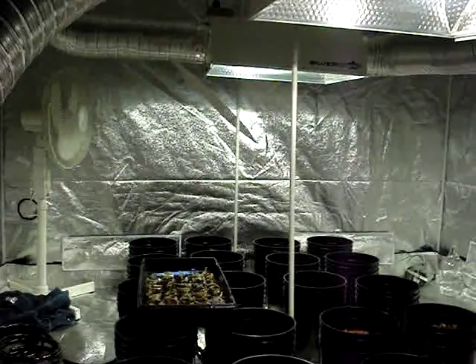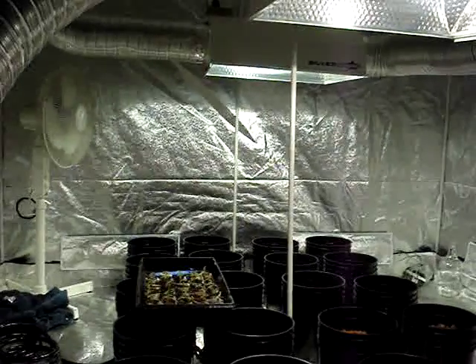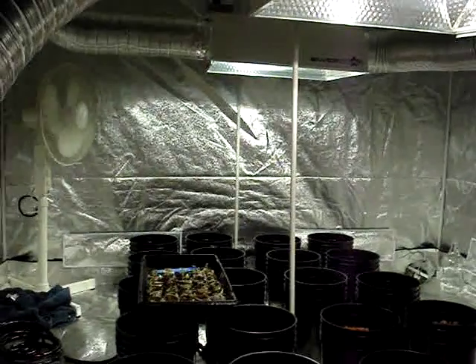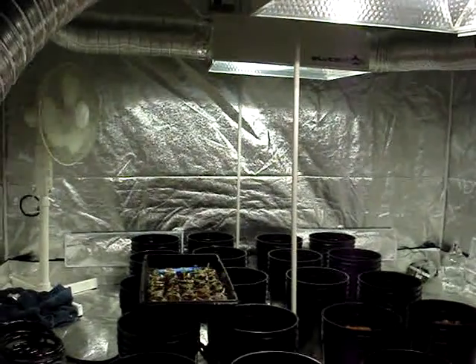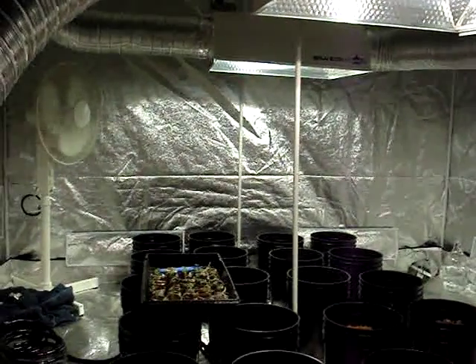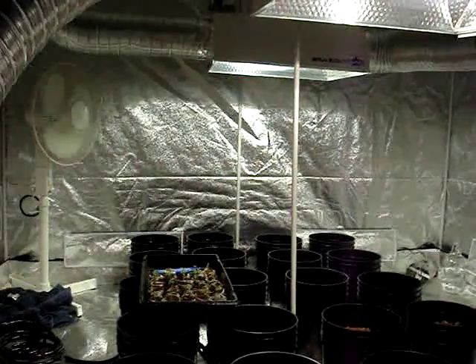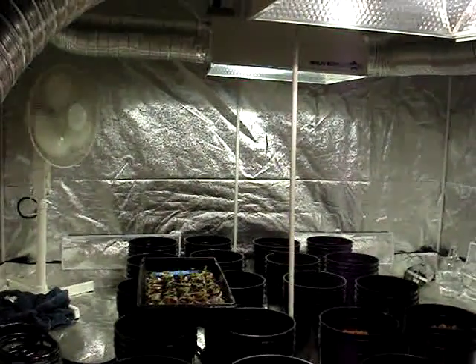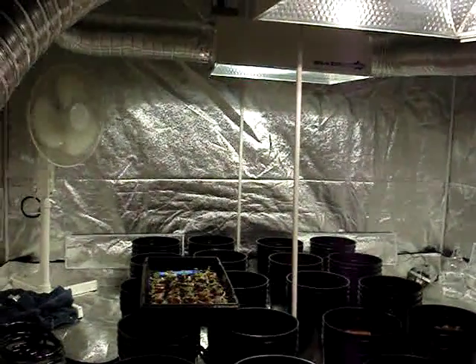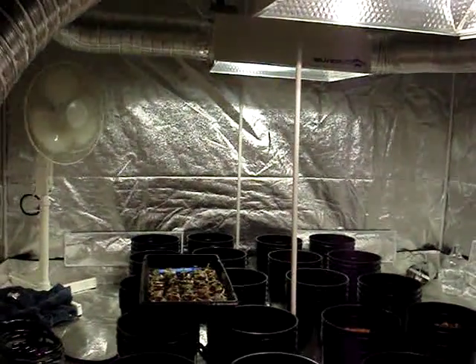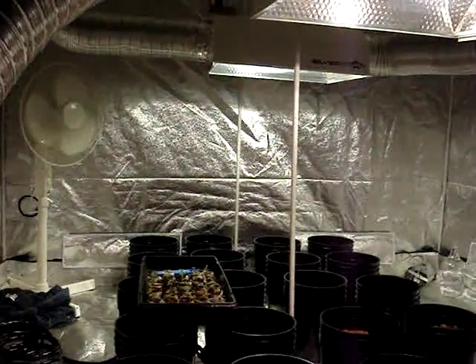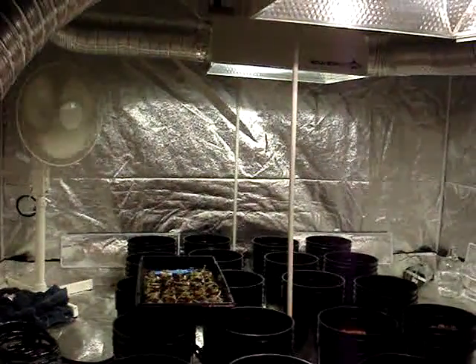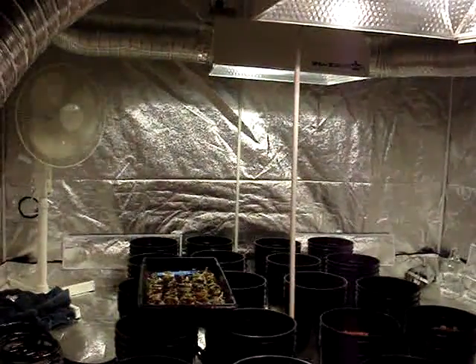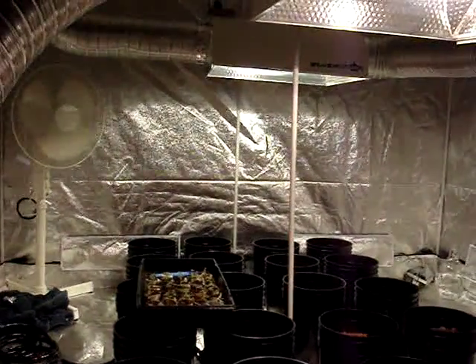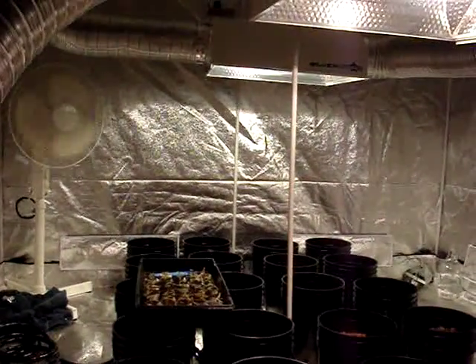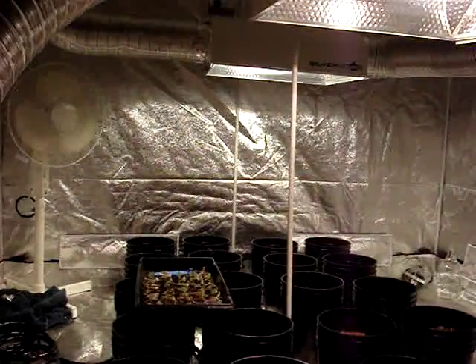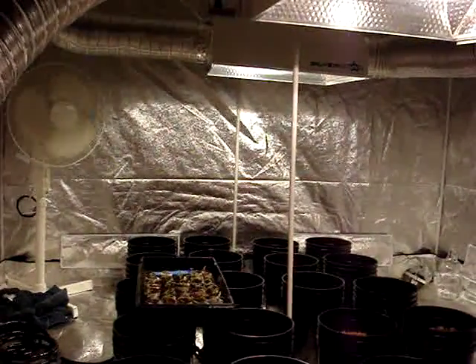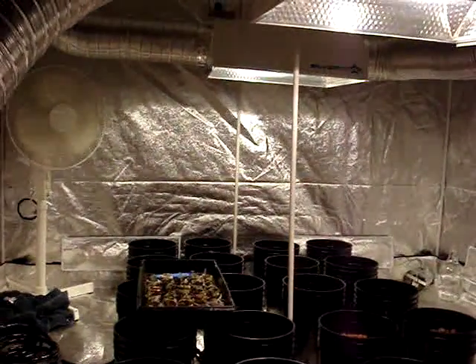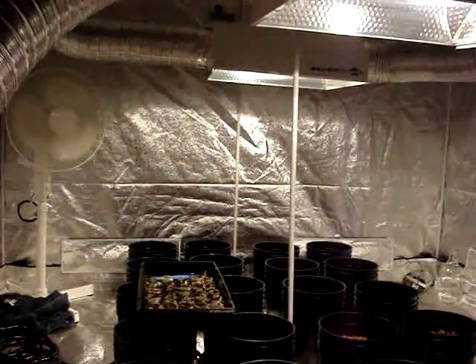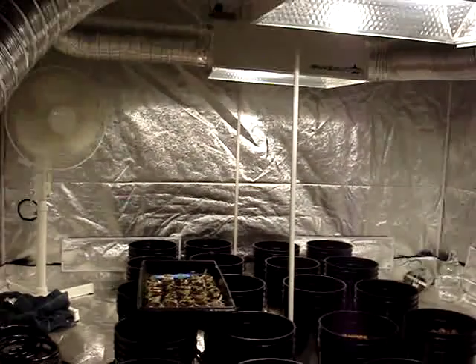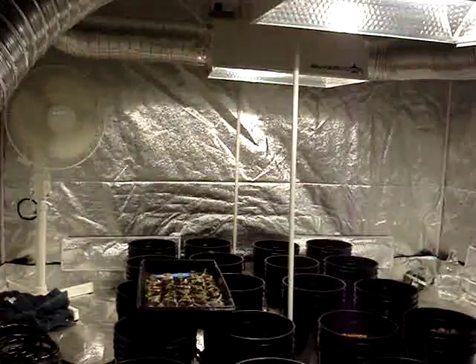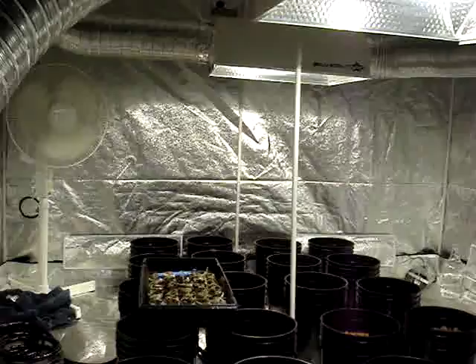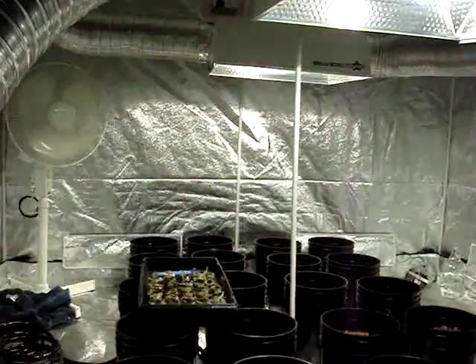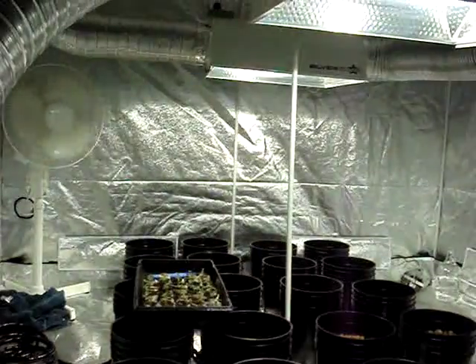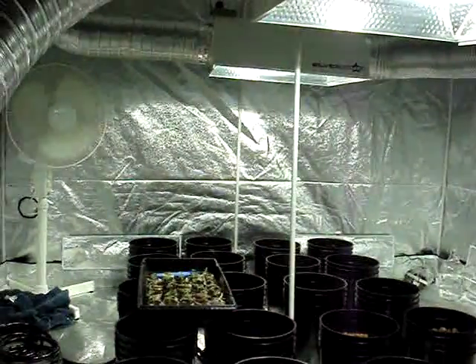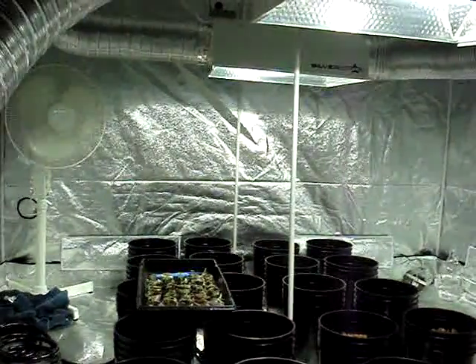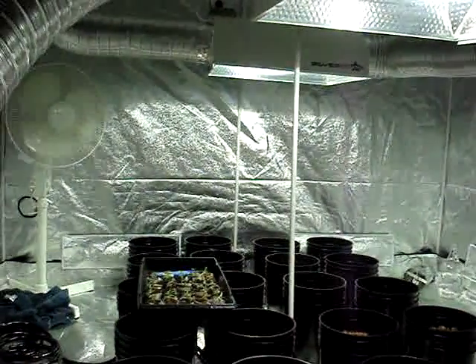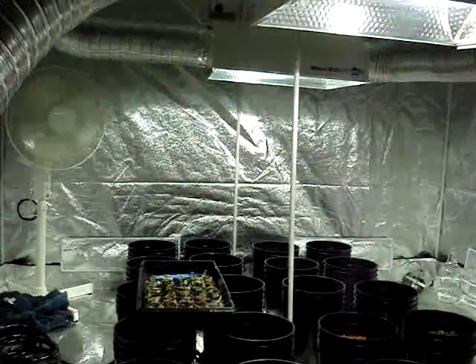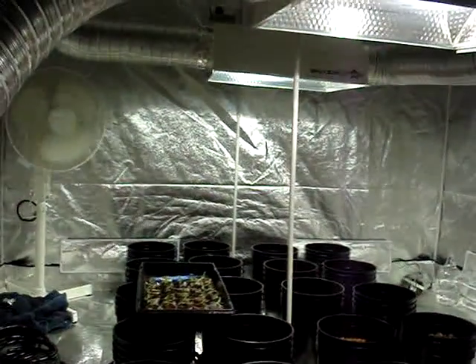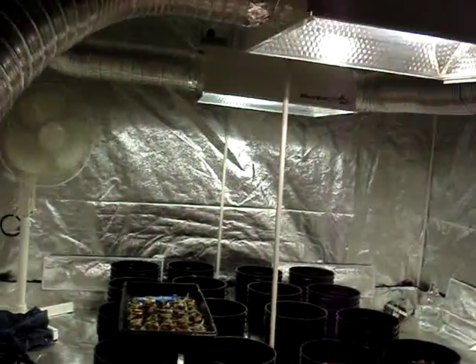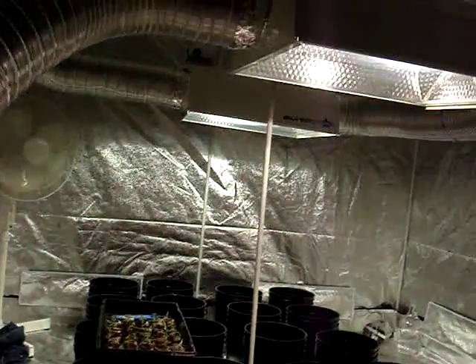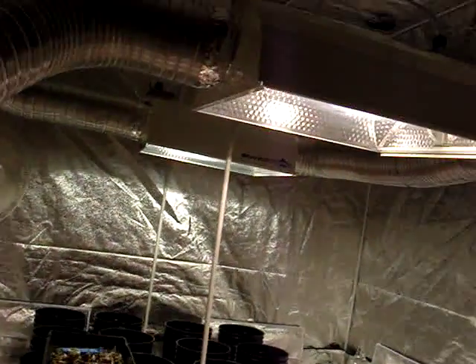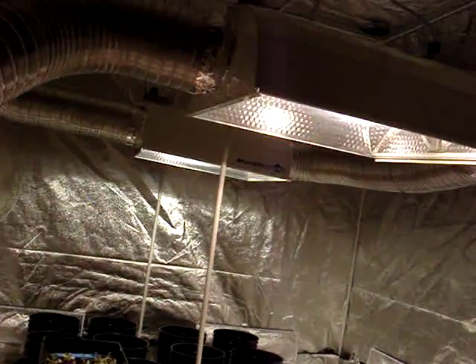Hi, this is Nomeland Gardens. In this video I'm going to talk to you about our venting for our lighting system.